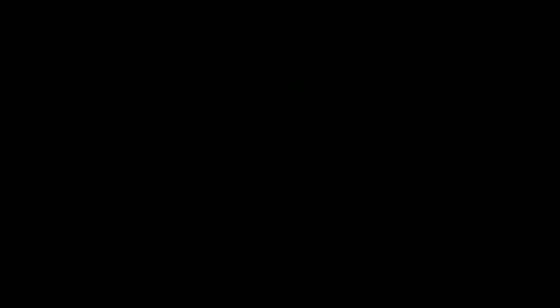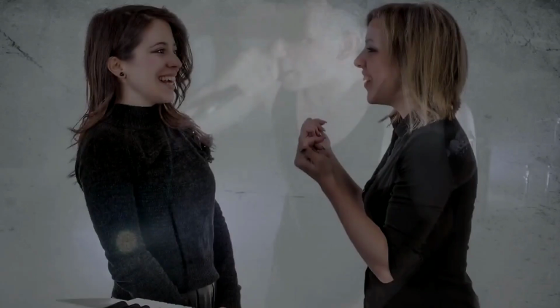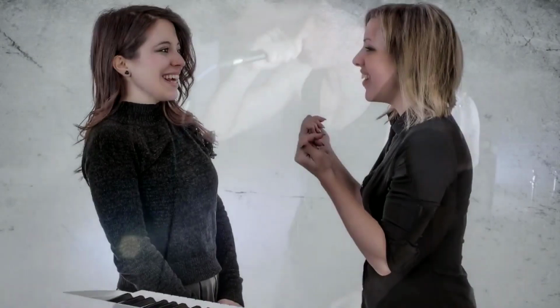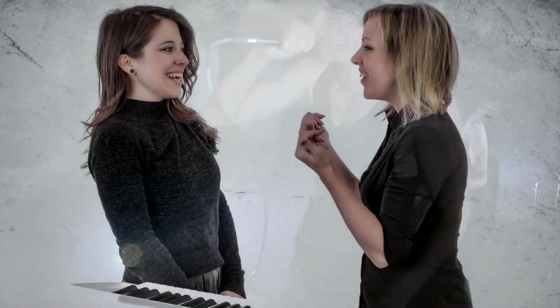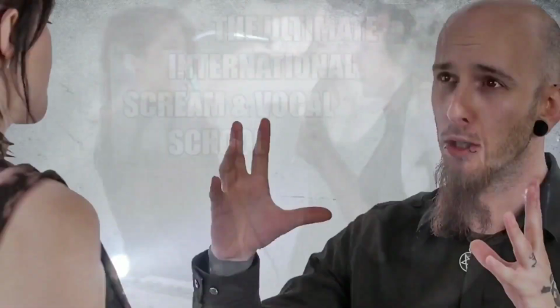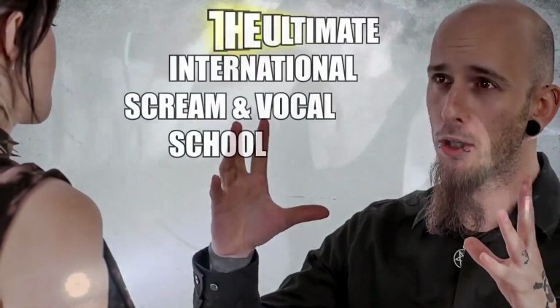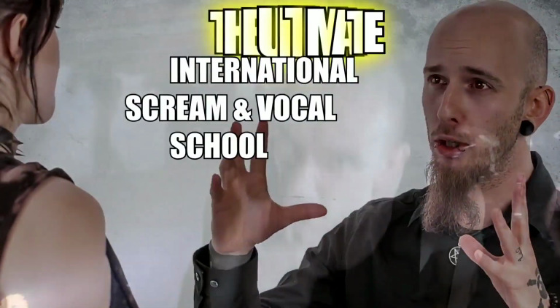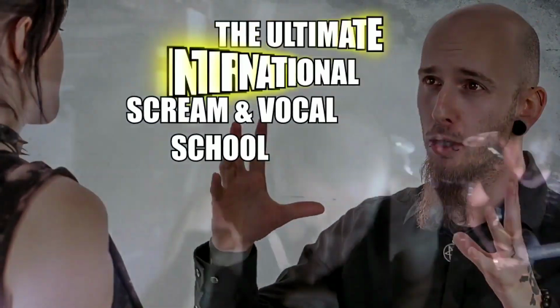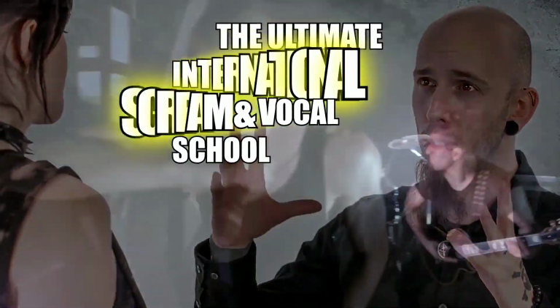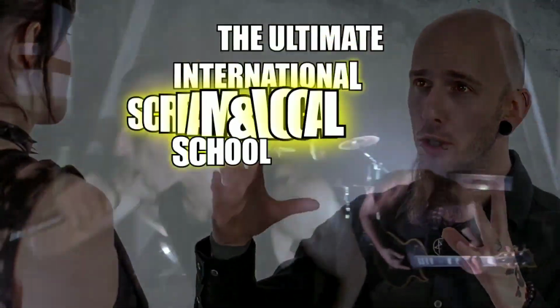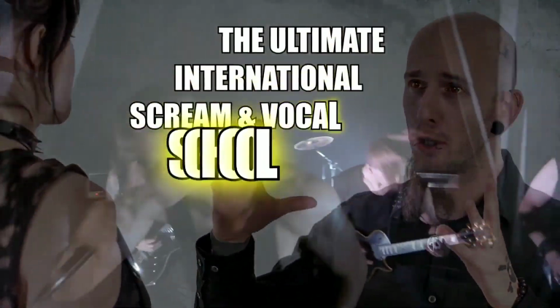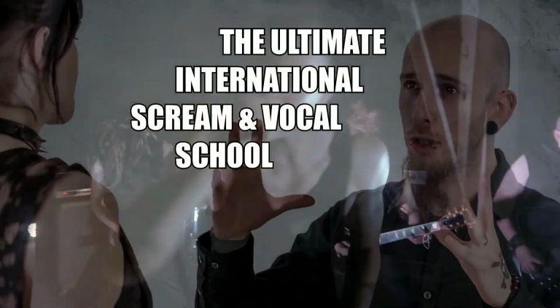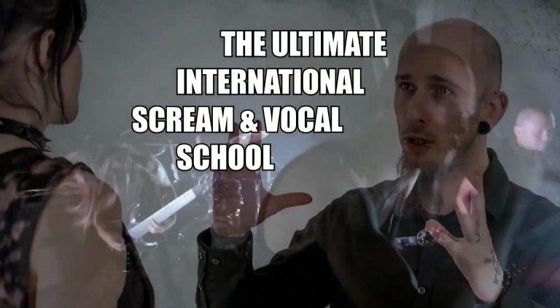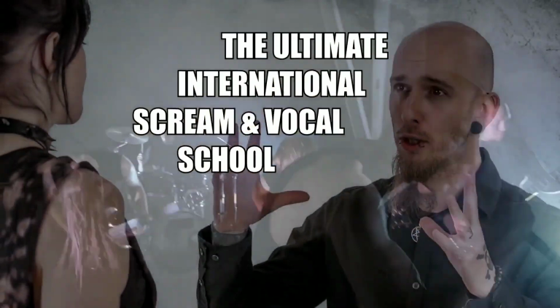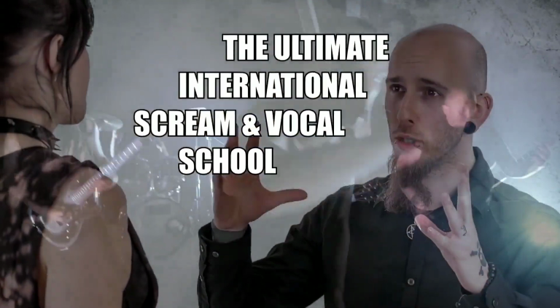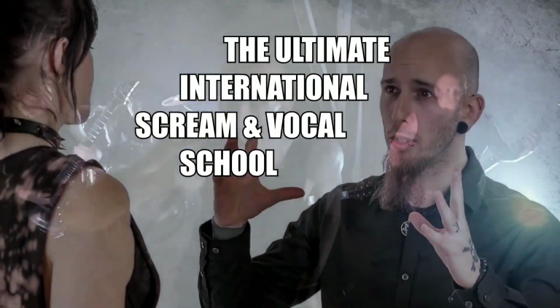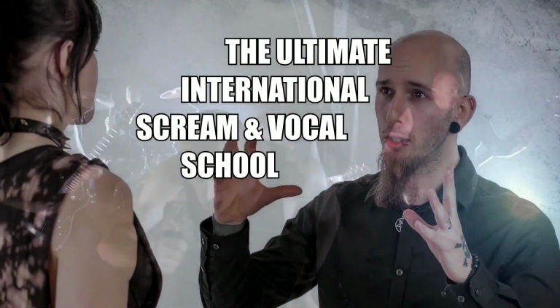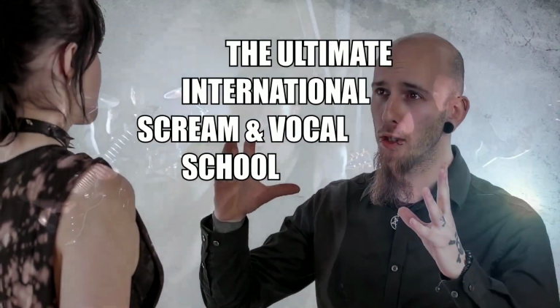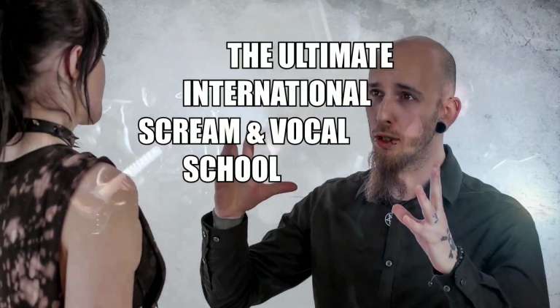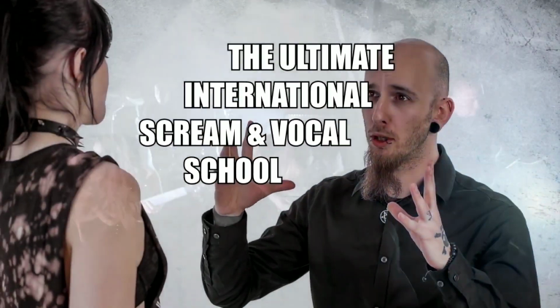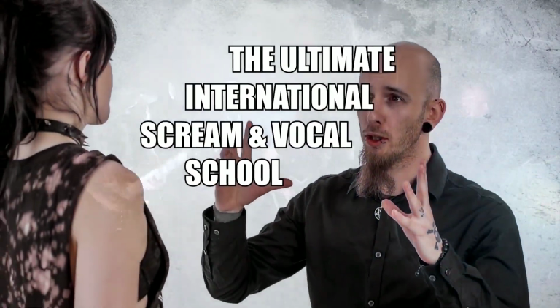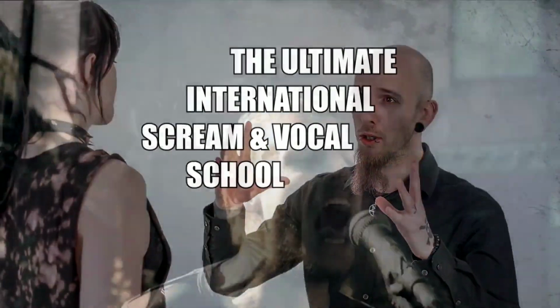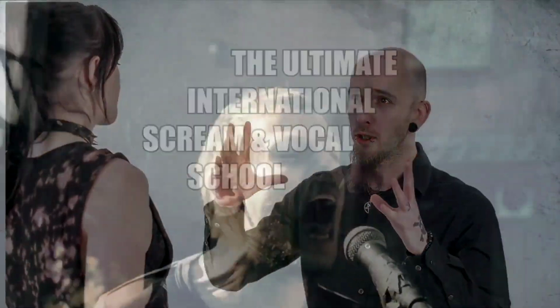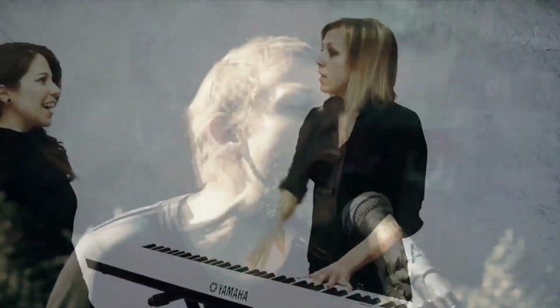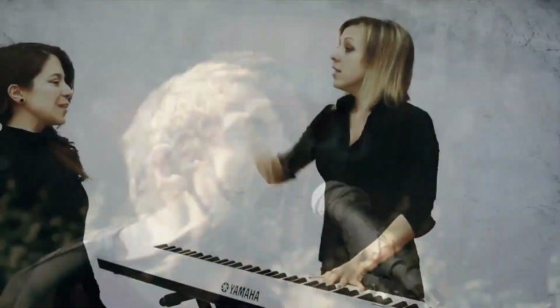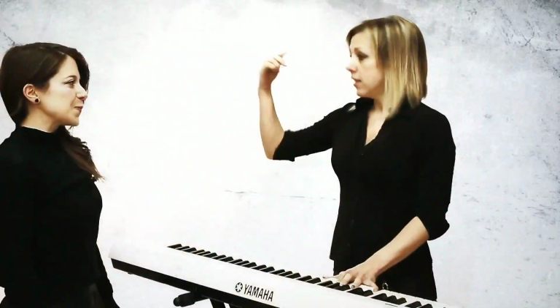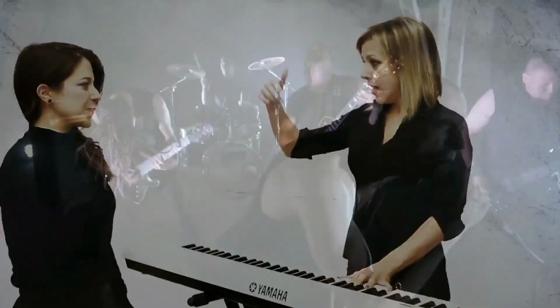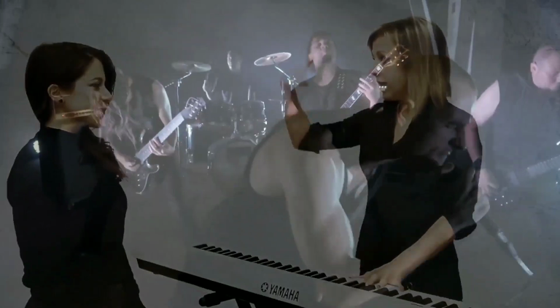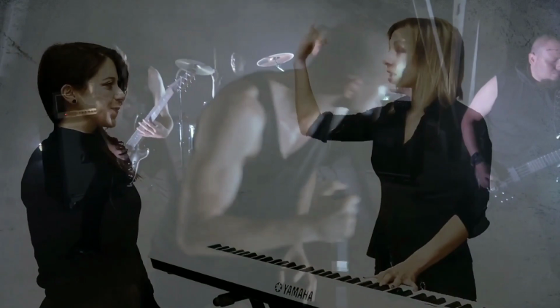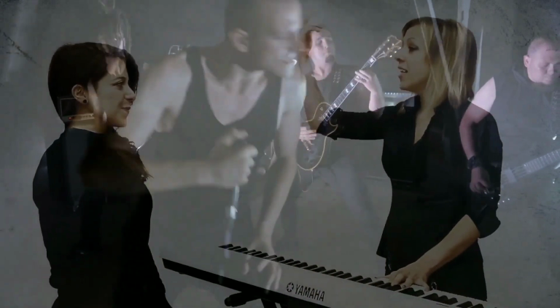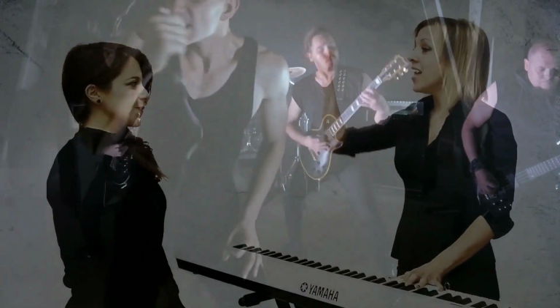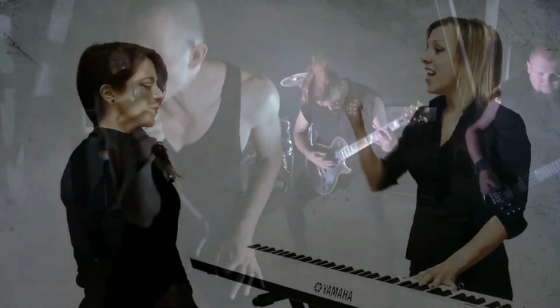The ultimate internet Scream and Vocal School. RMS Vocal Institute.